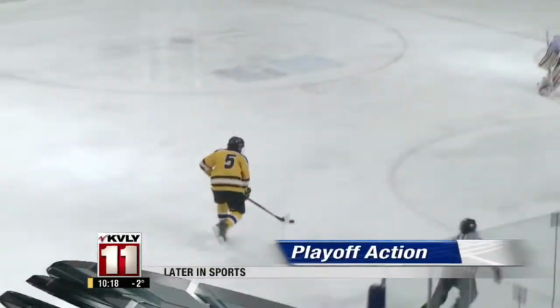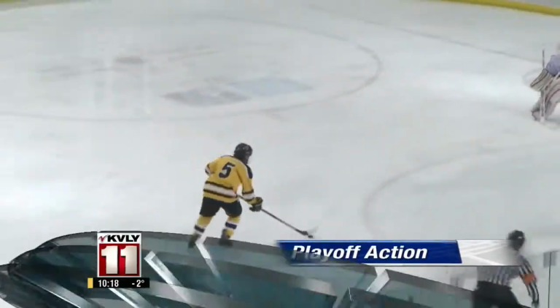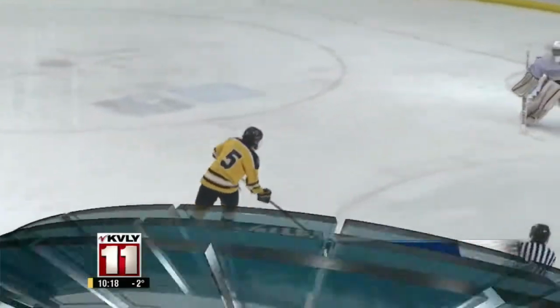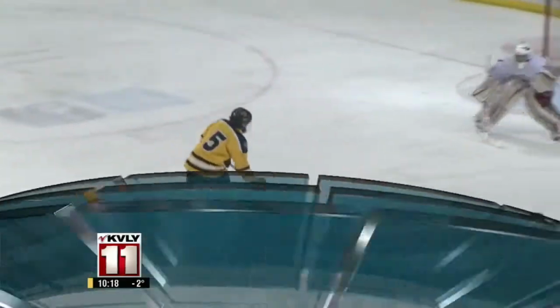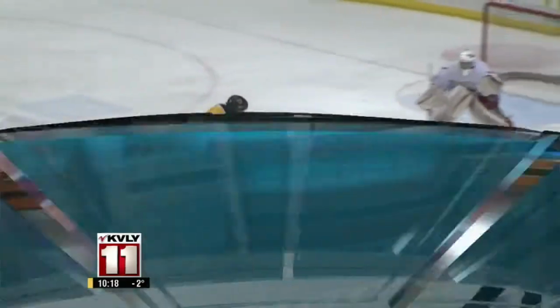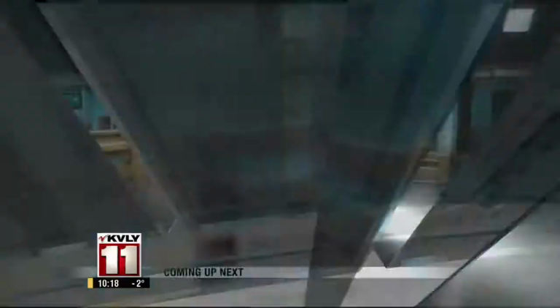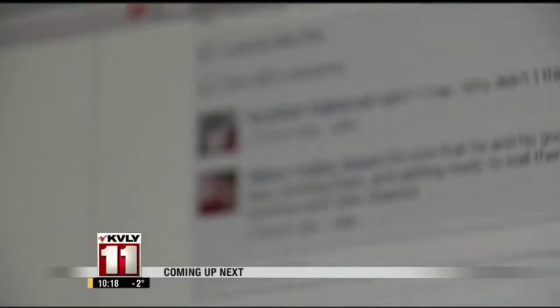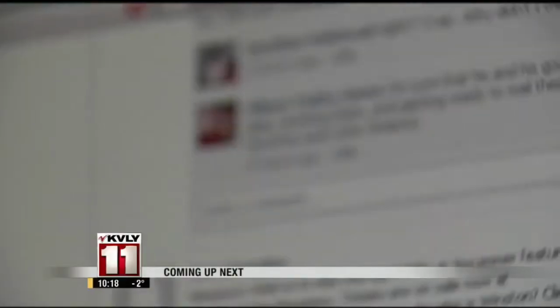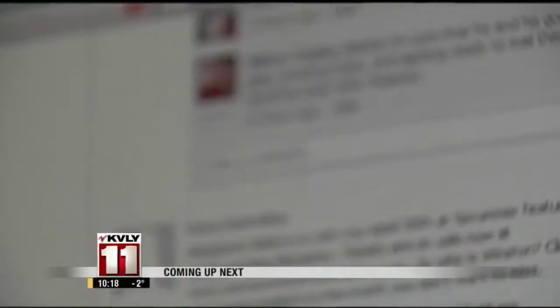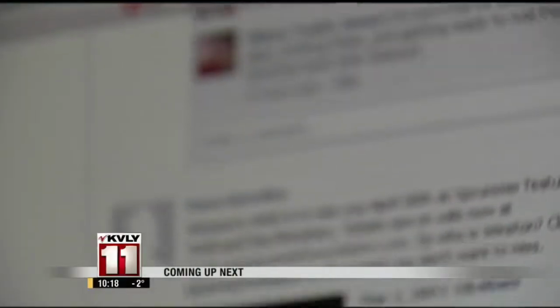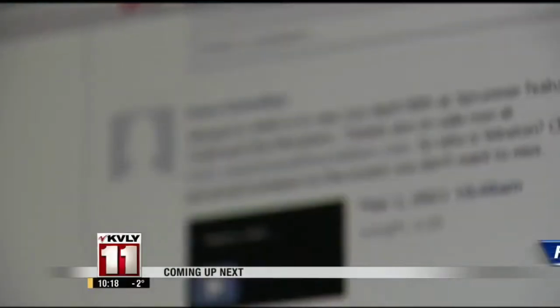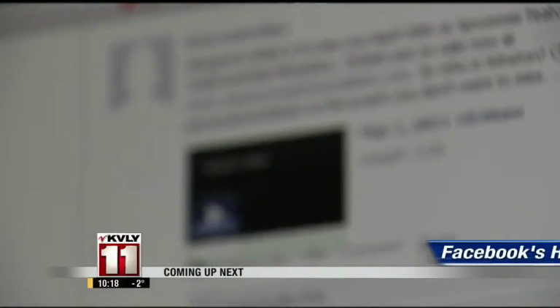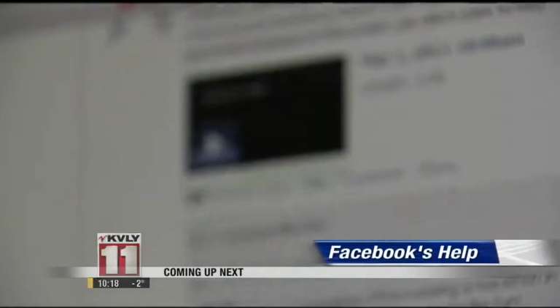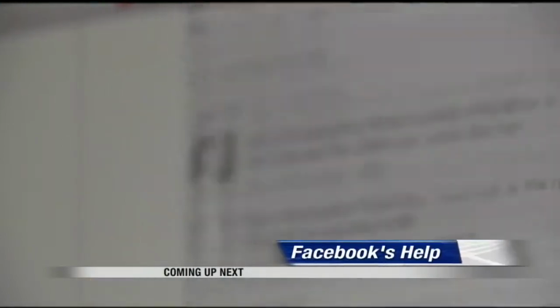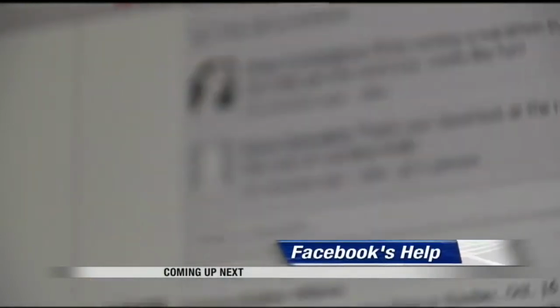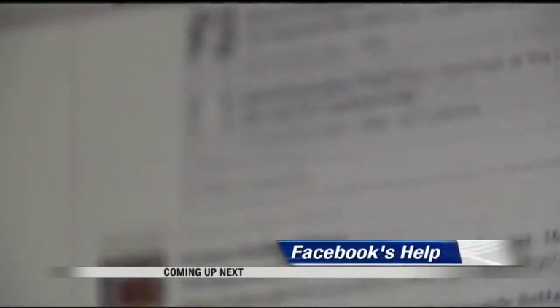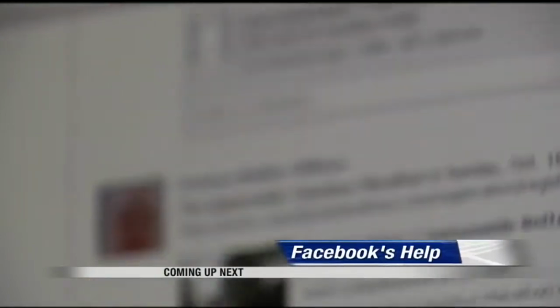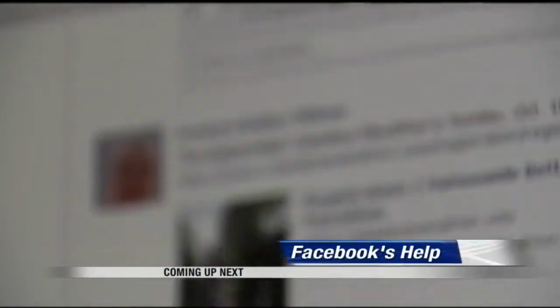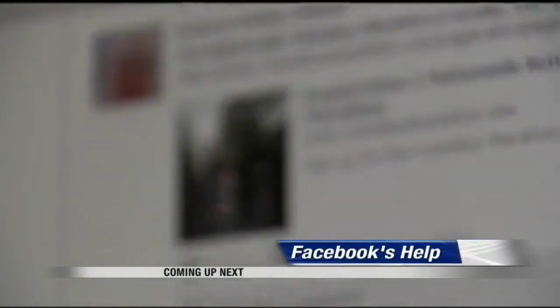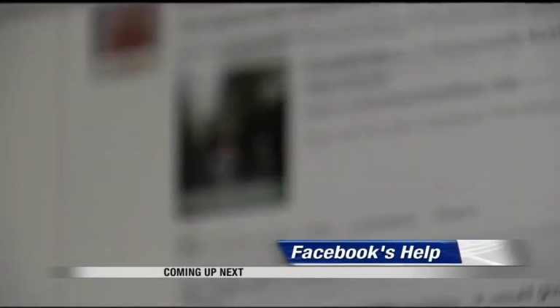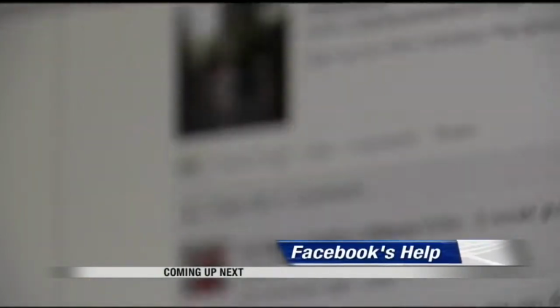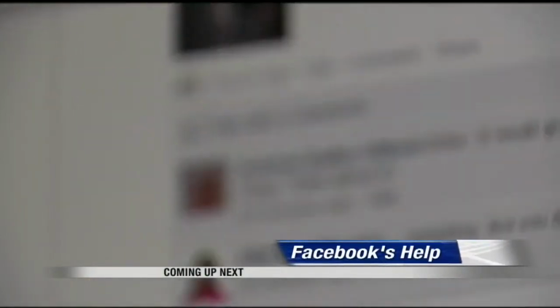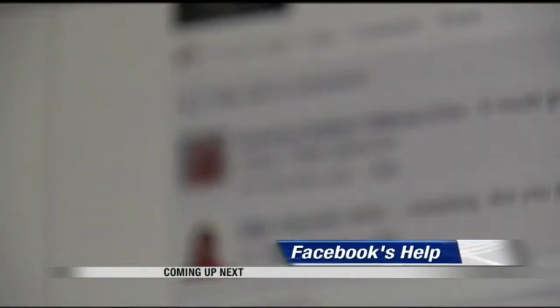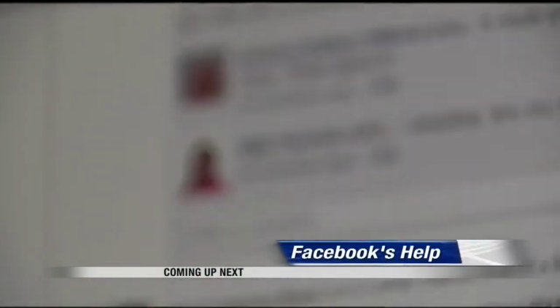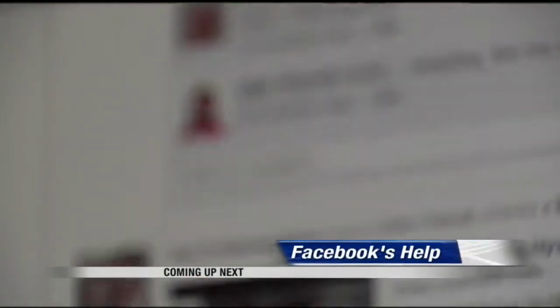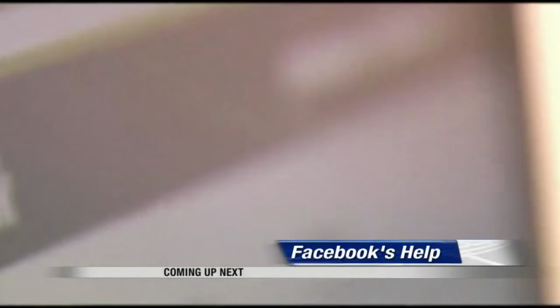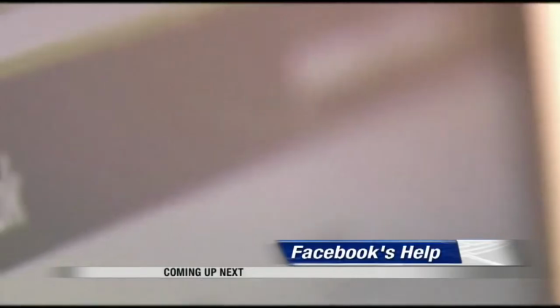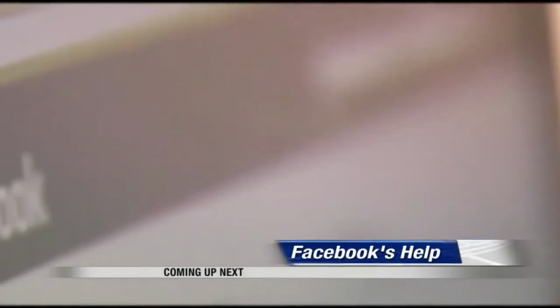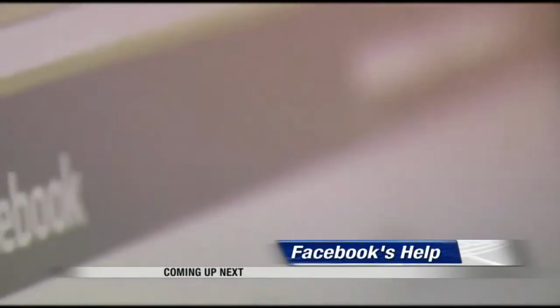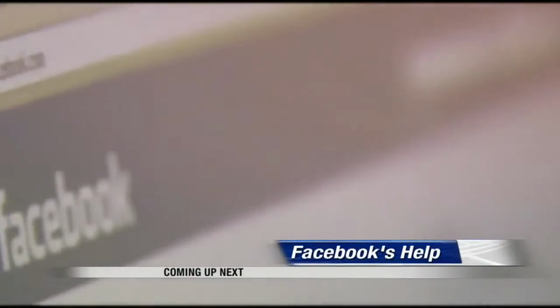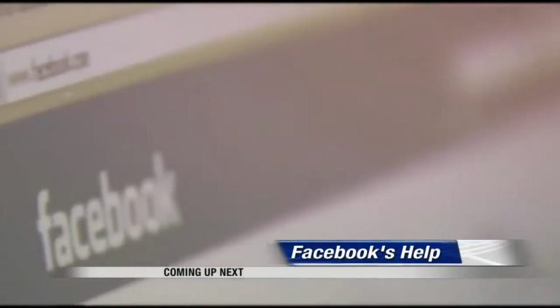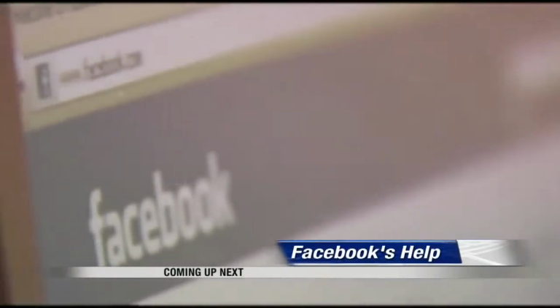Up next, a major move by Facebook to identify and help people who might be contemplating suicide.